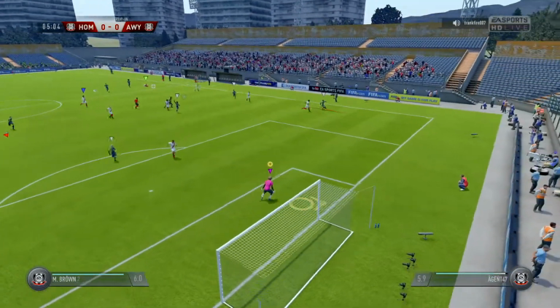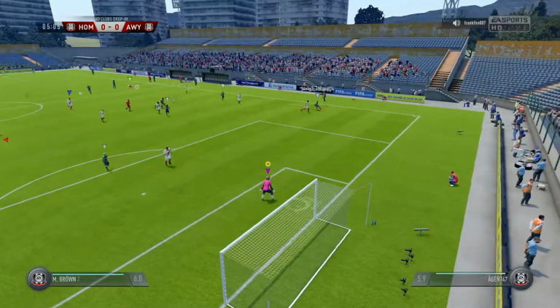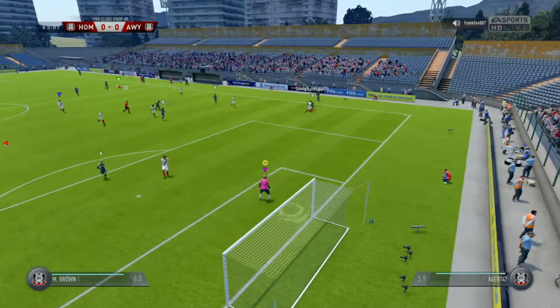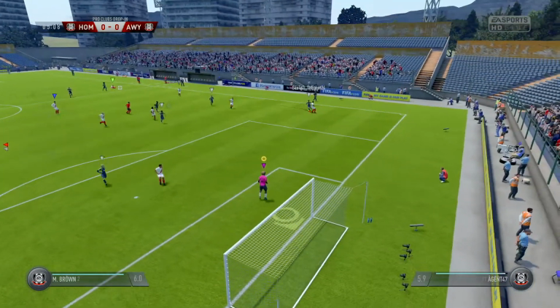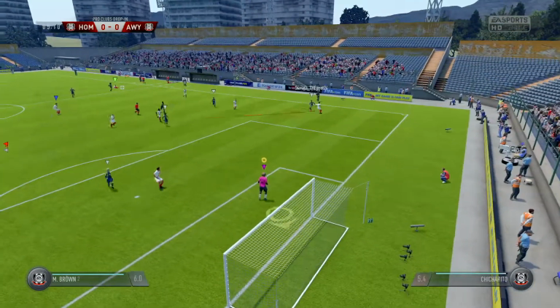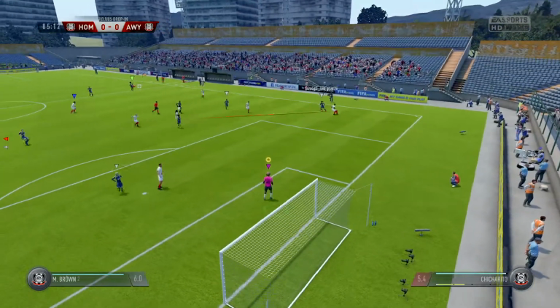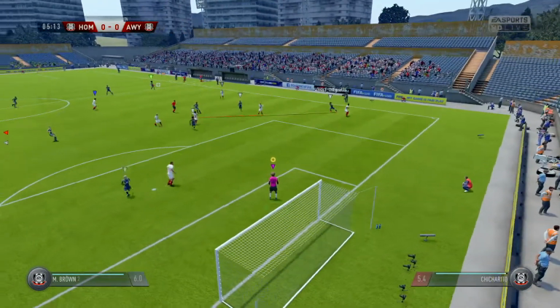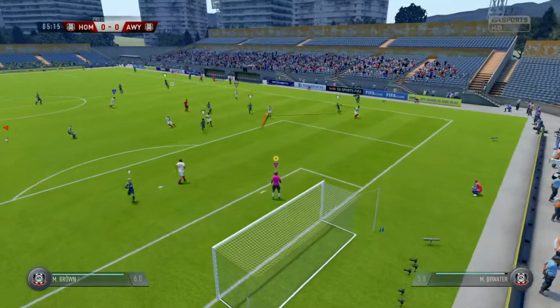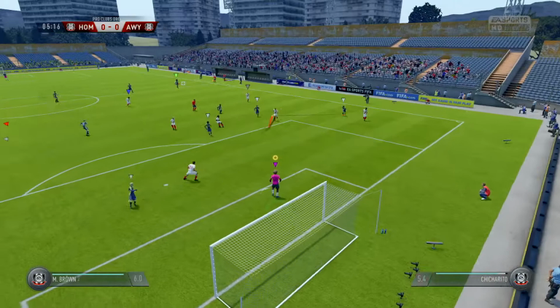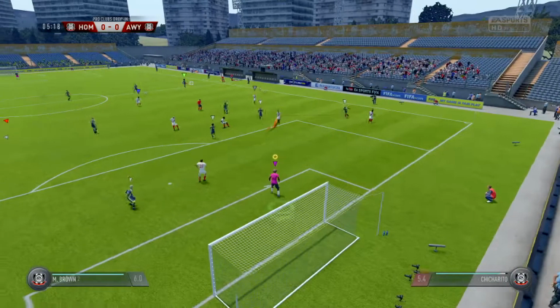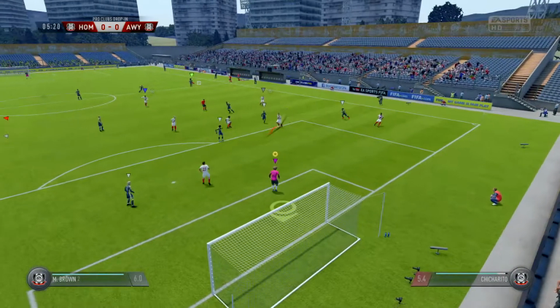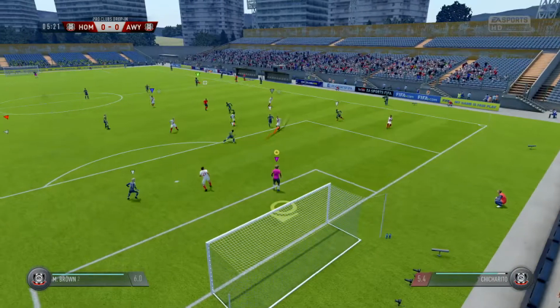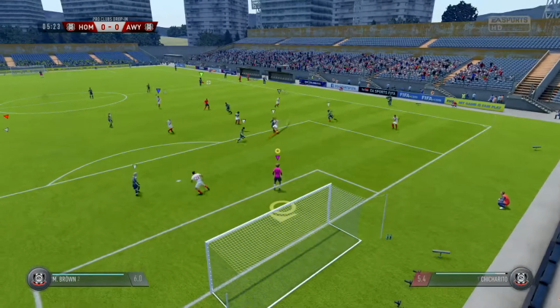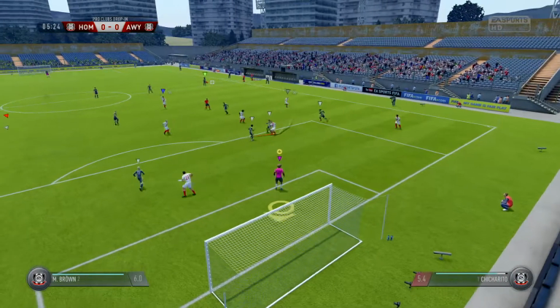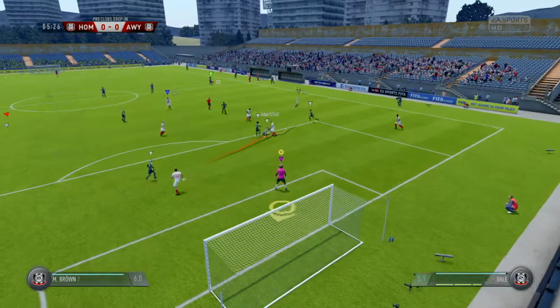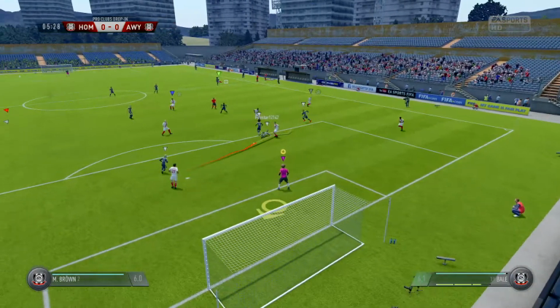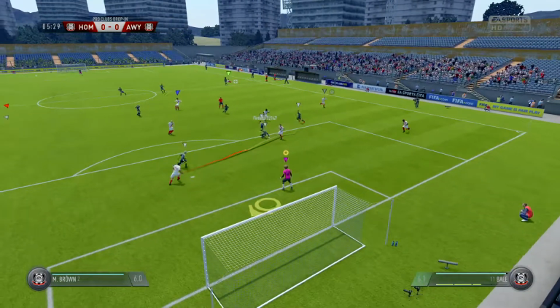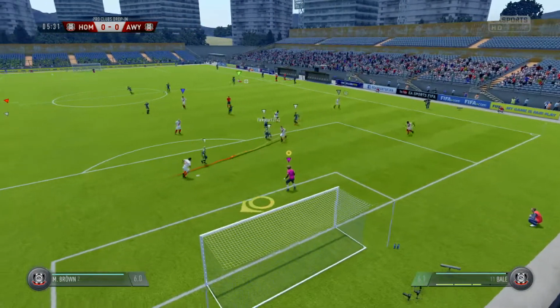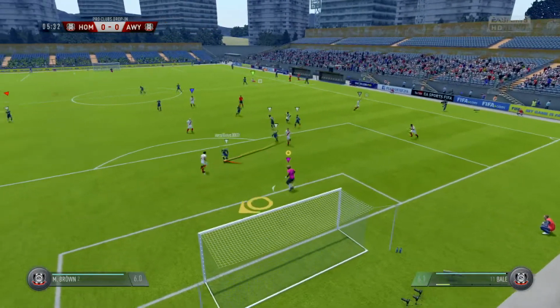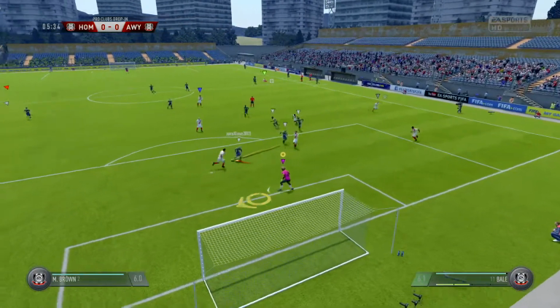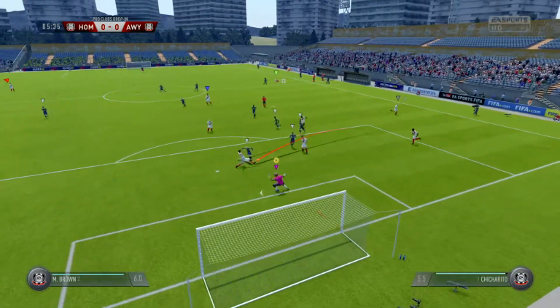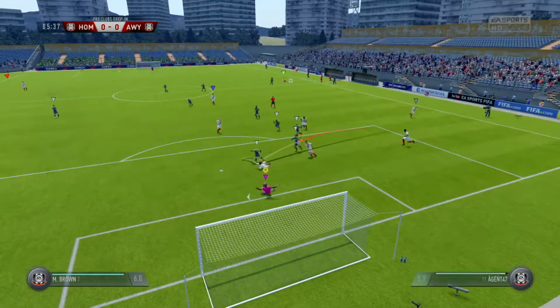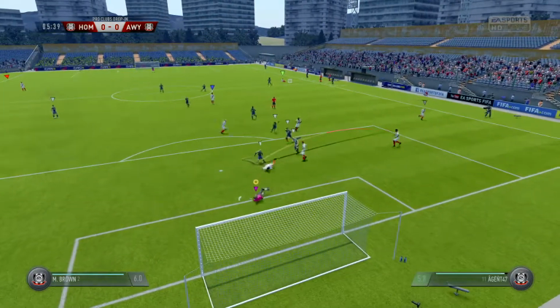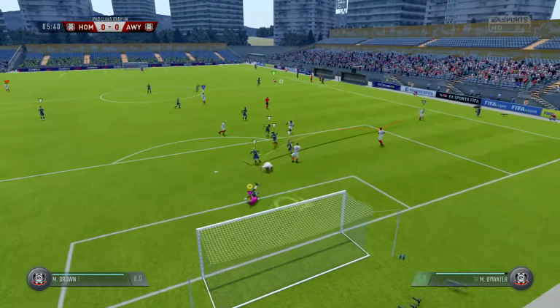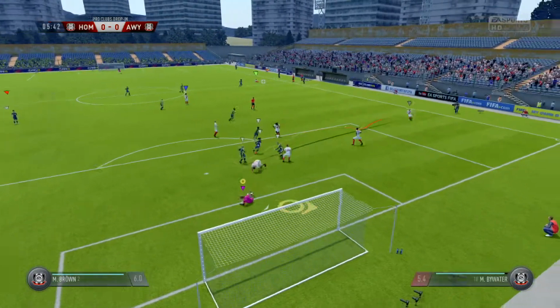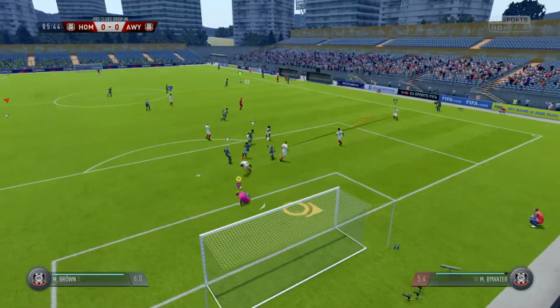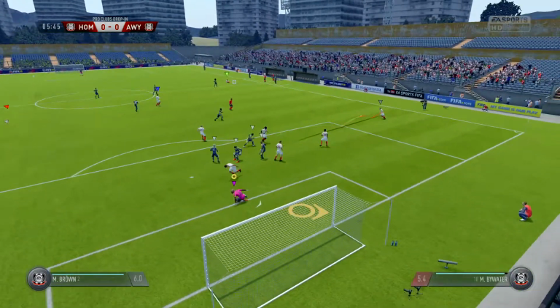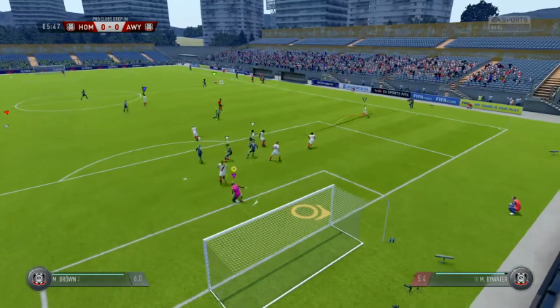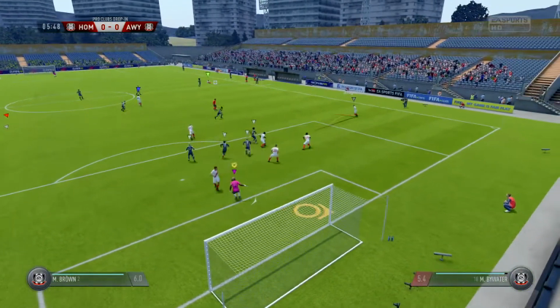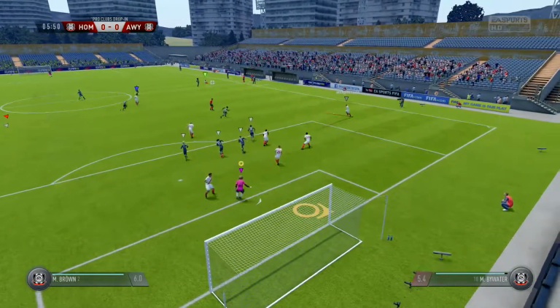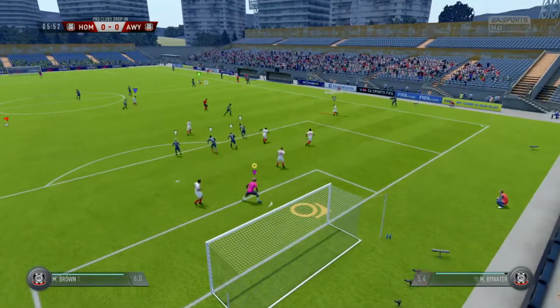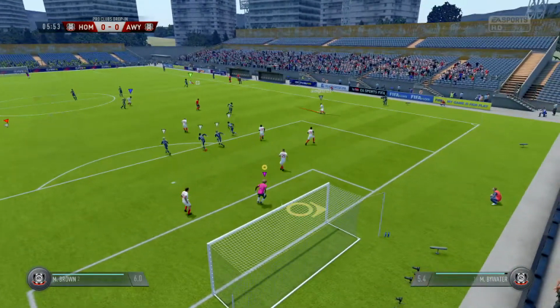They spread it out wide here, chance to get some width into this attack. Shots on here — he's blocked that well.